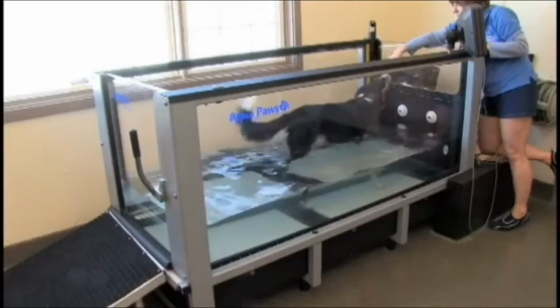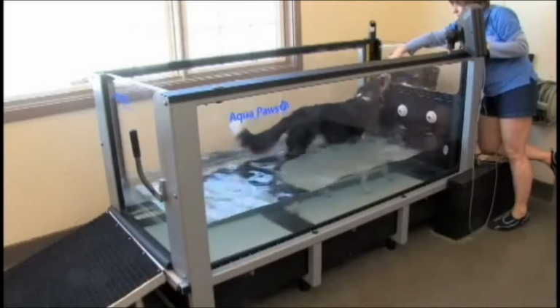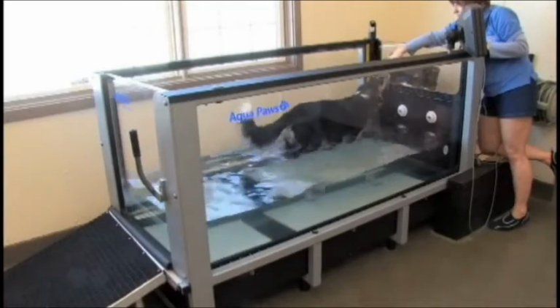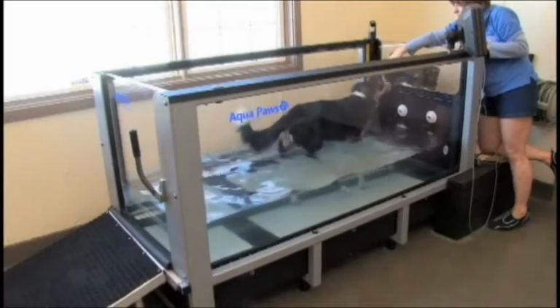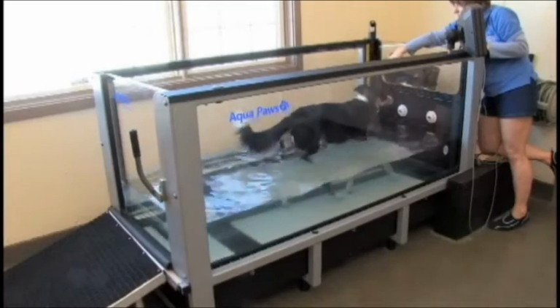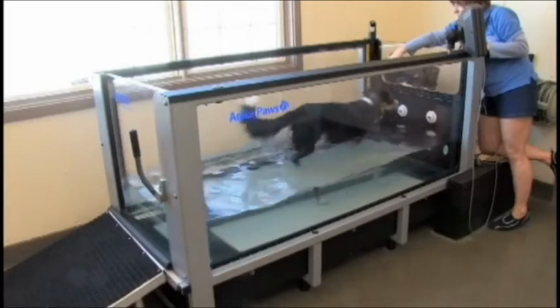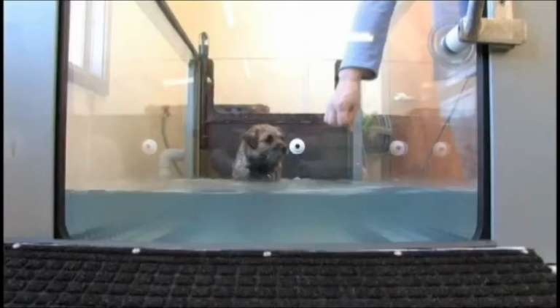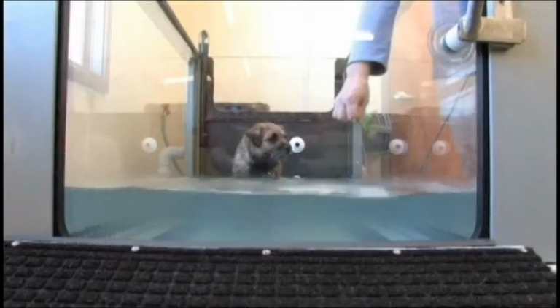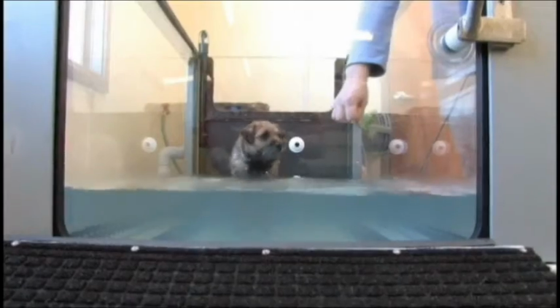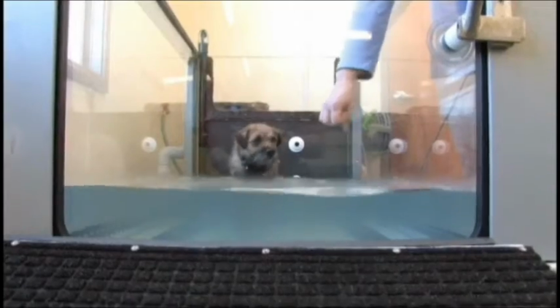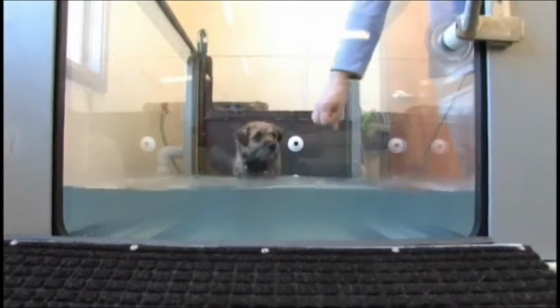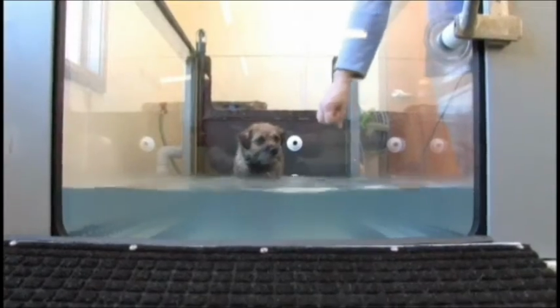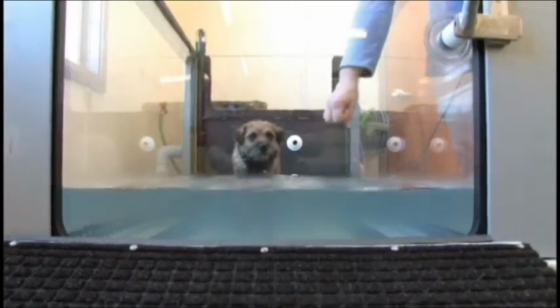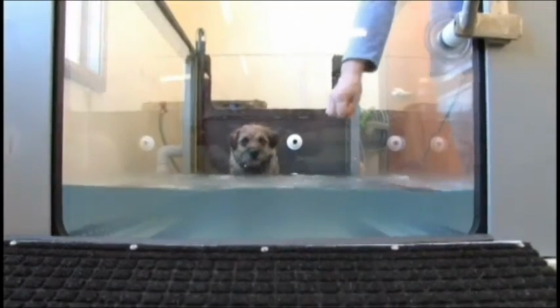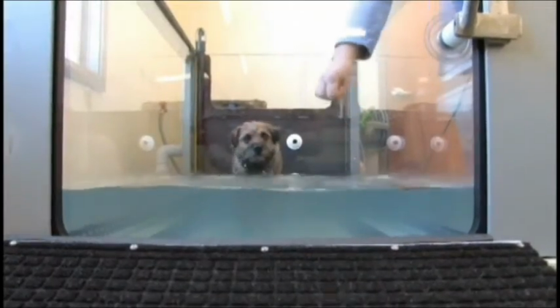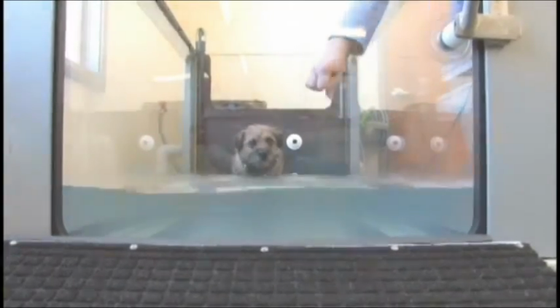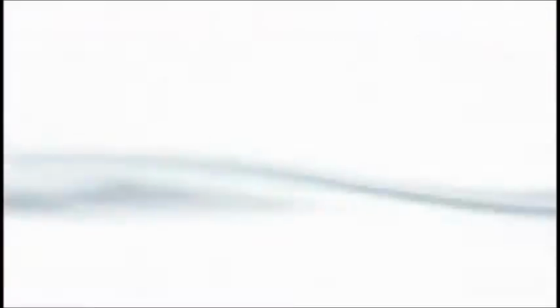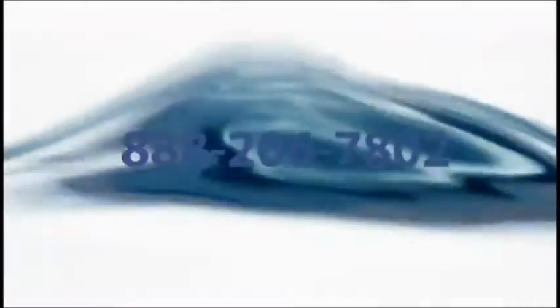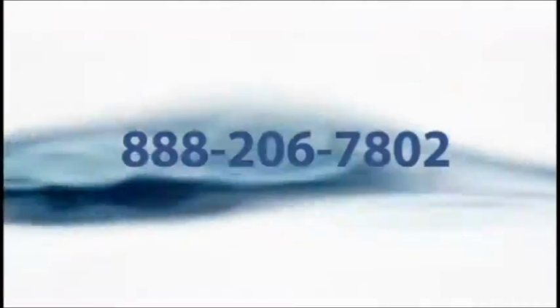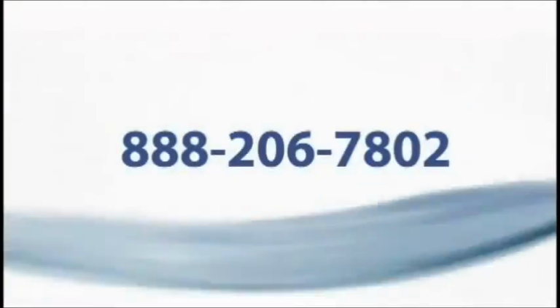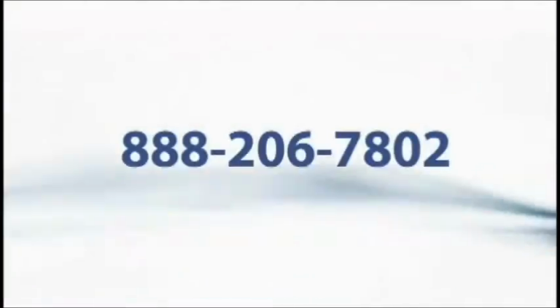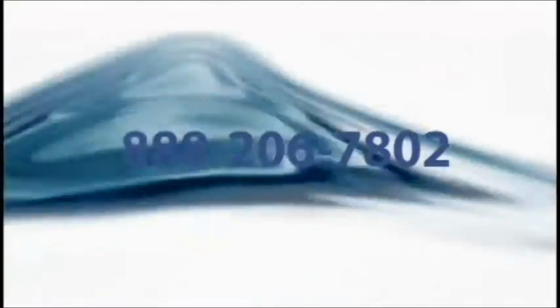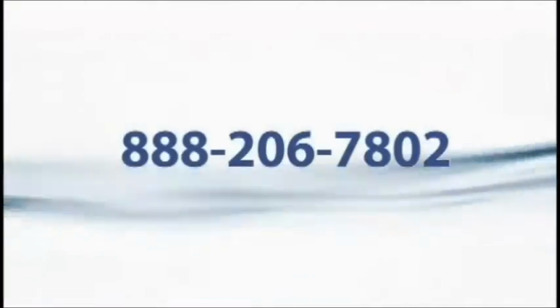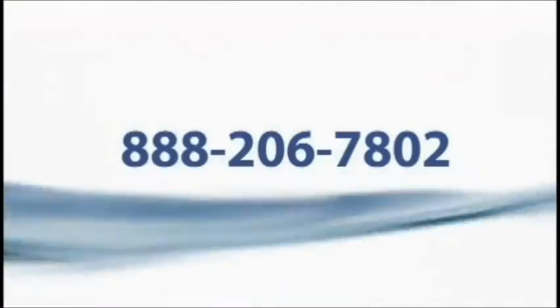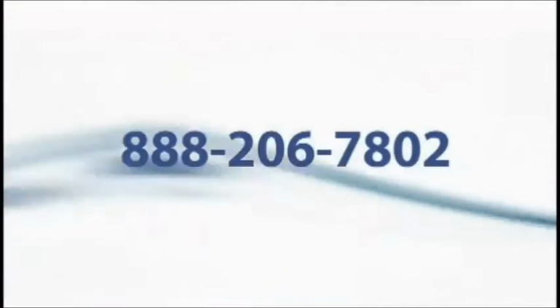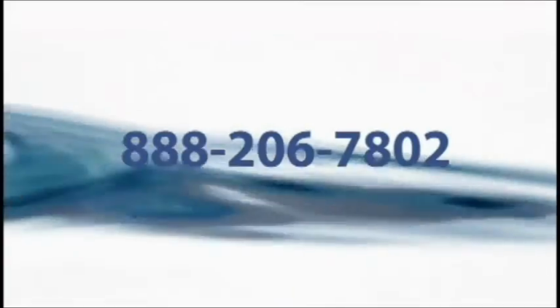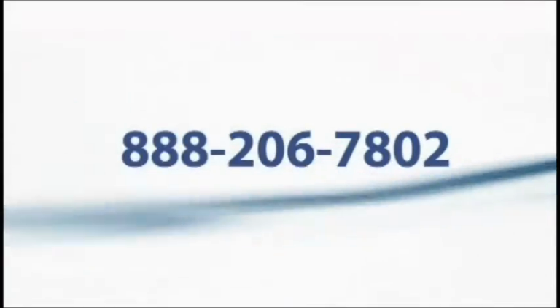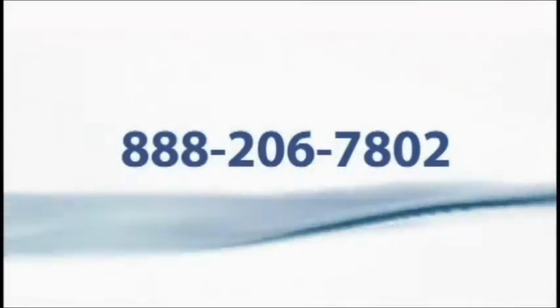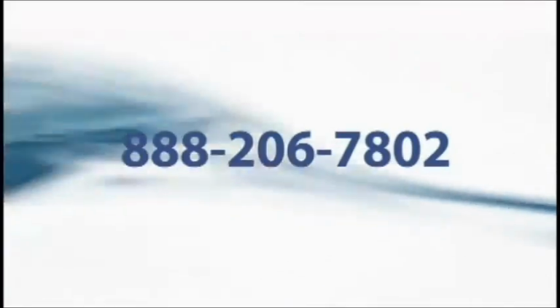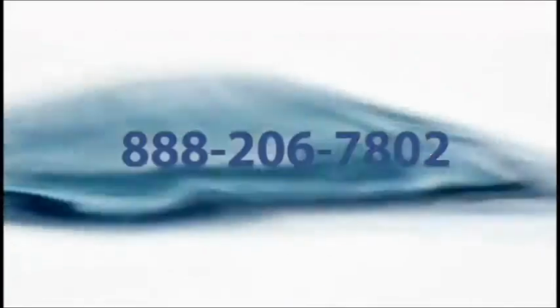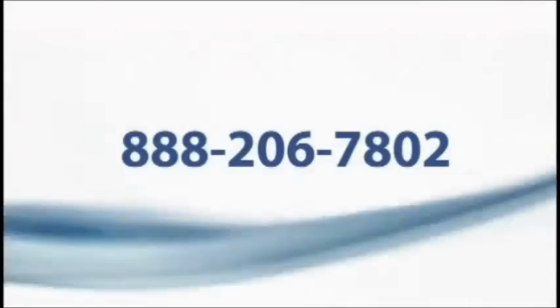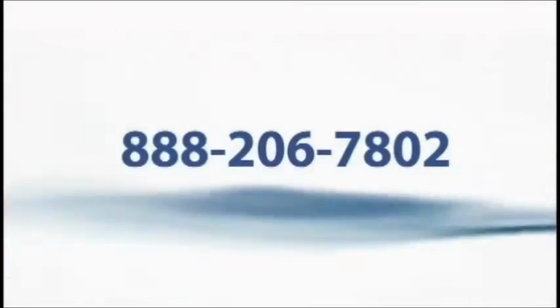For more information about the Aqua Paws Plus treadmill system, call 888-206-7802.